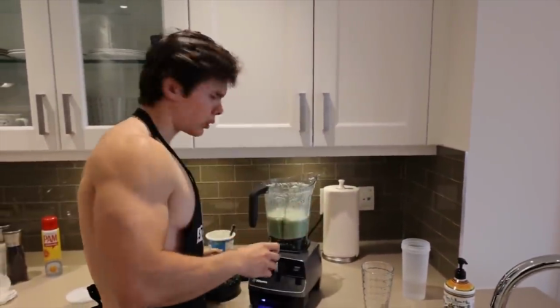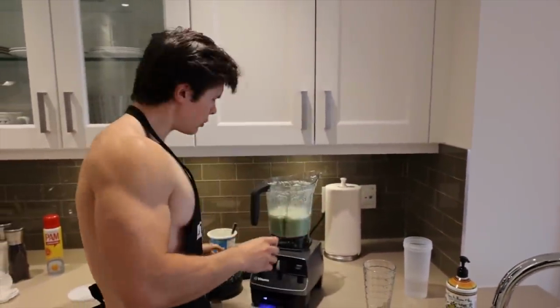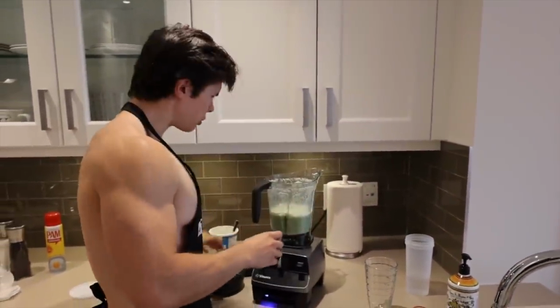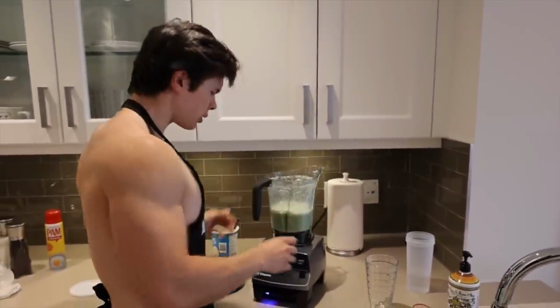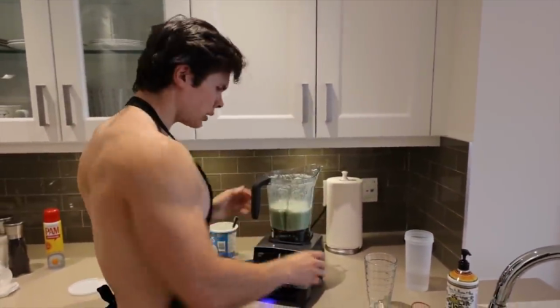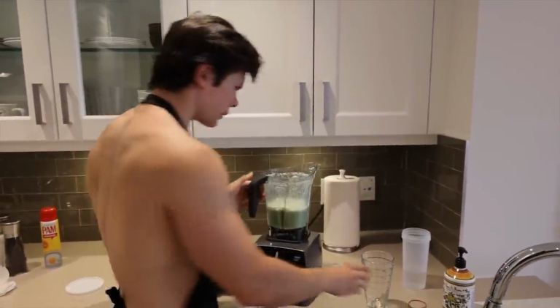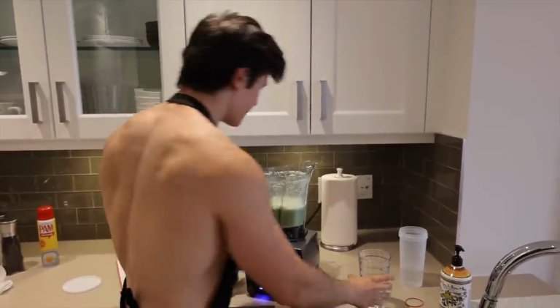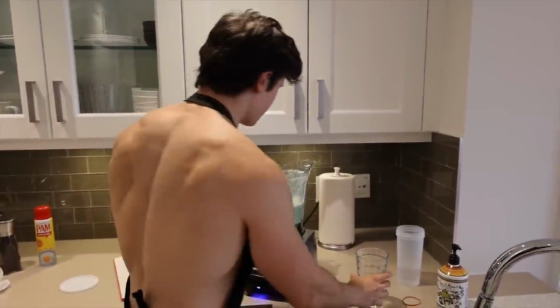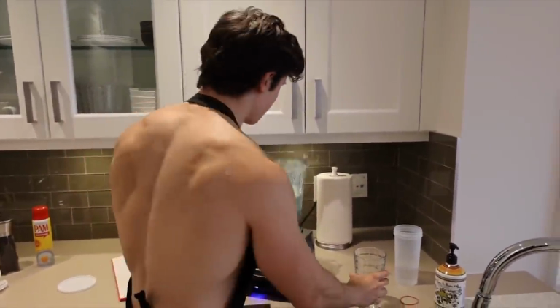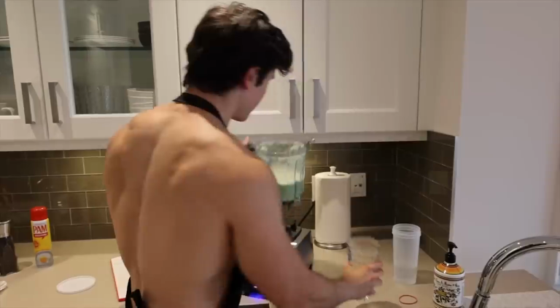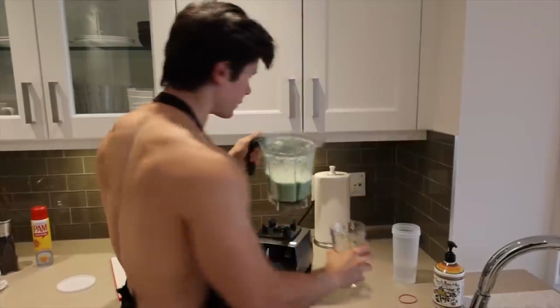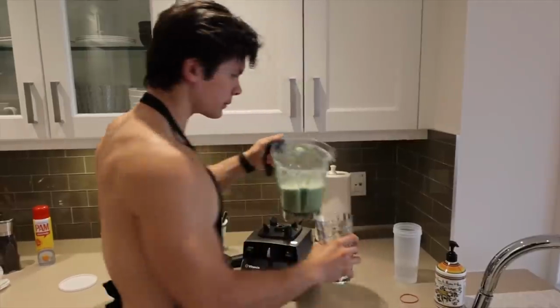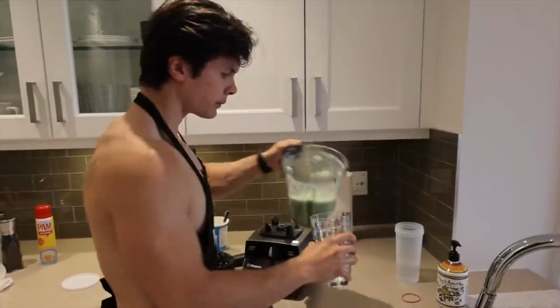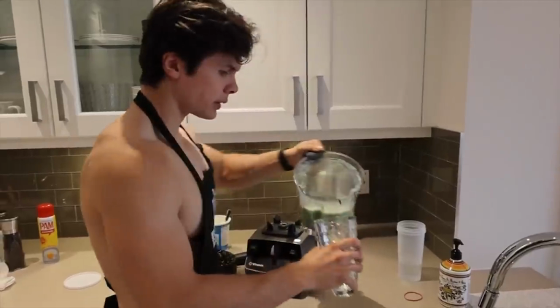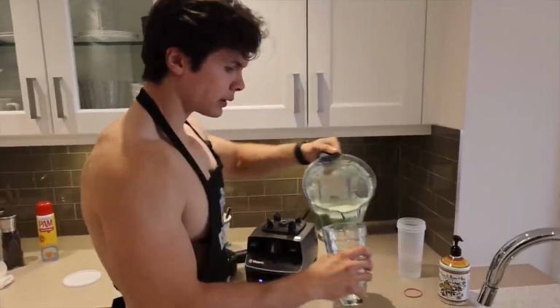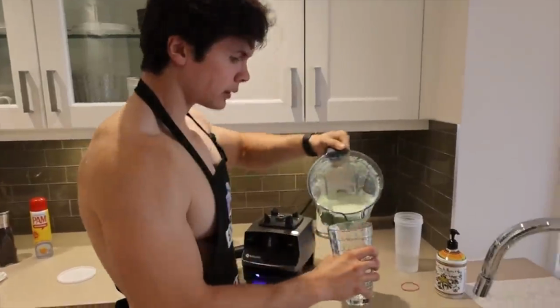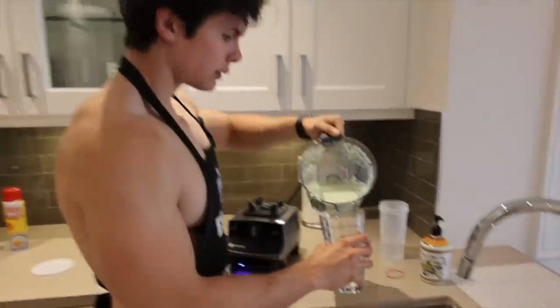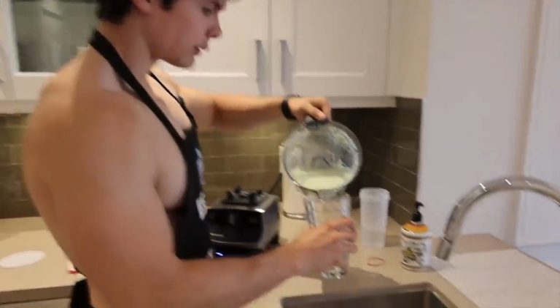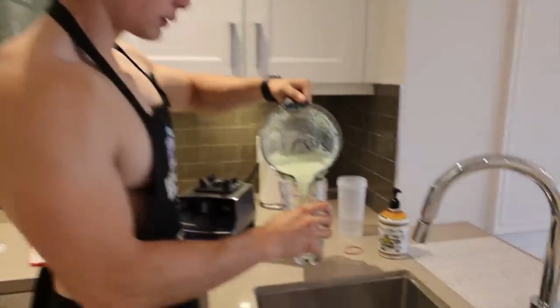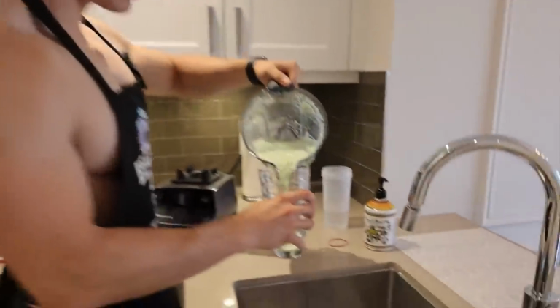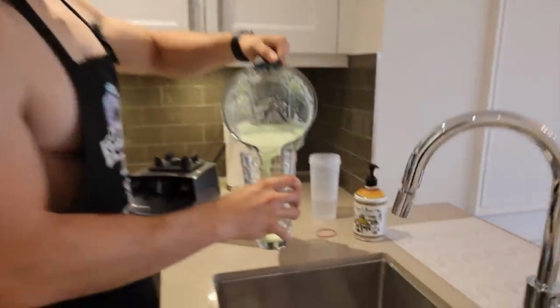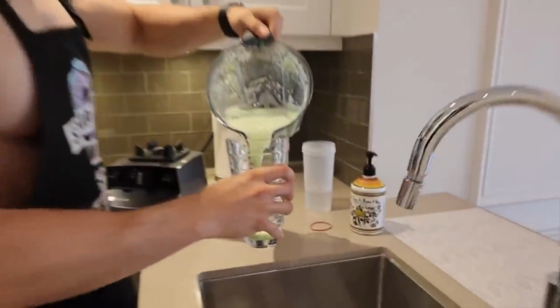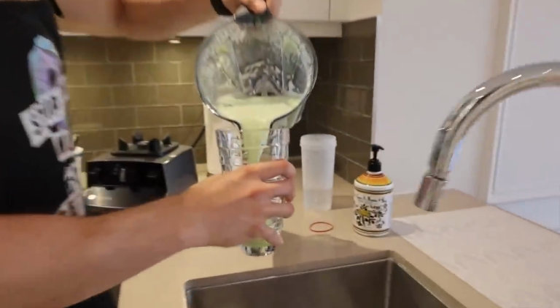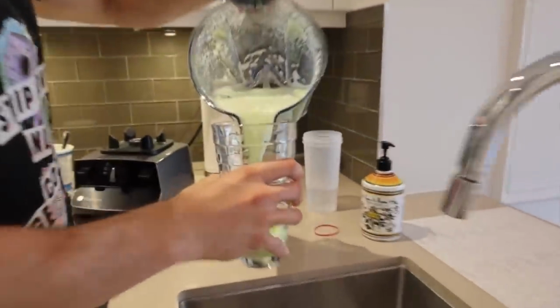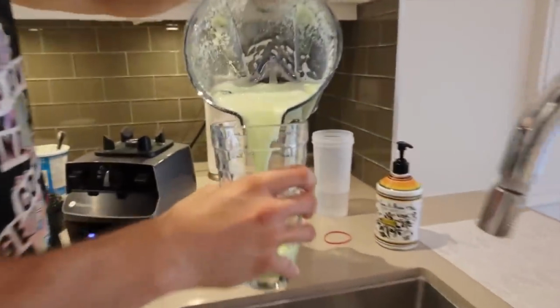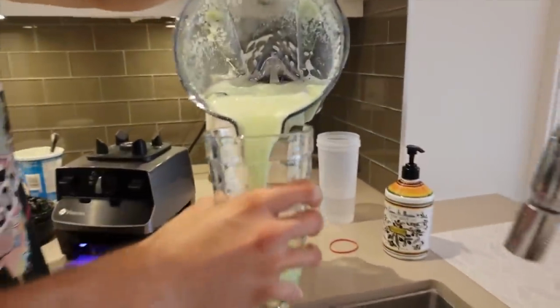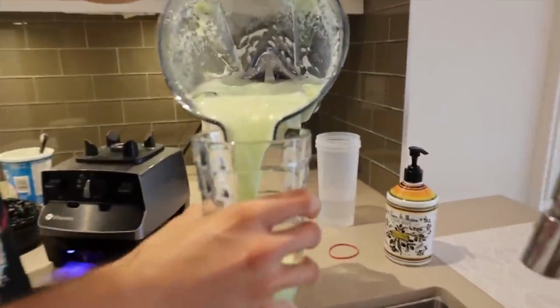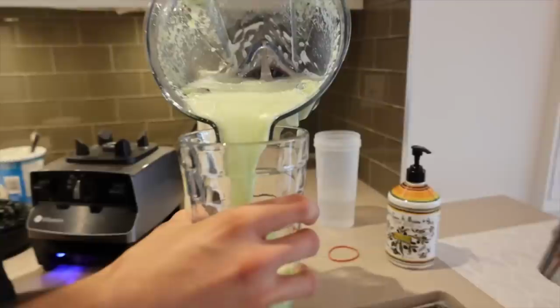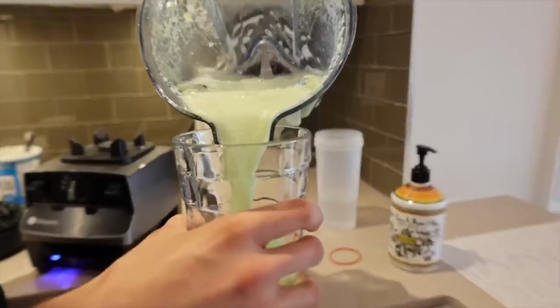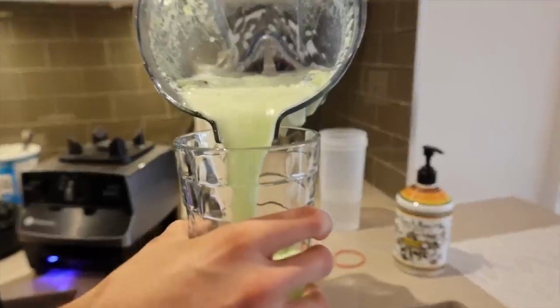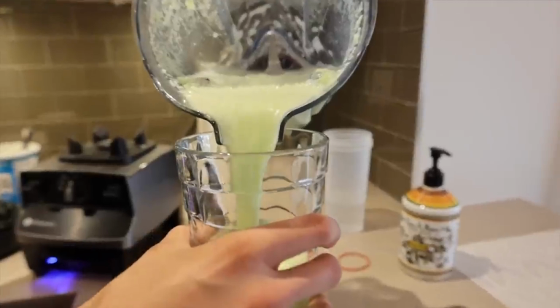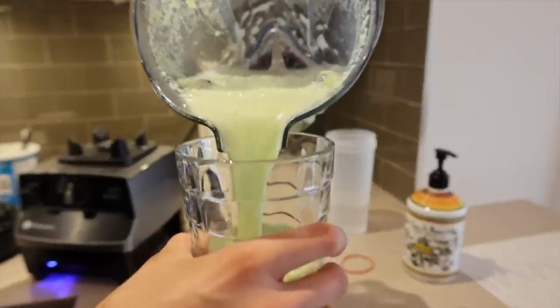It smells actually pretty good. I feel like this is going to be some sort of enema for me.